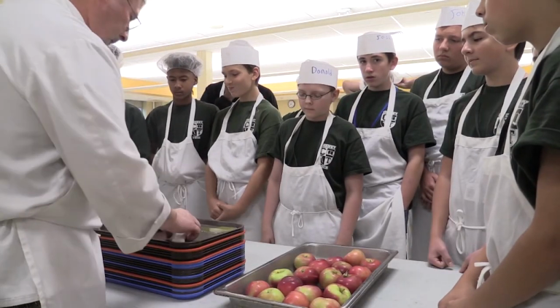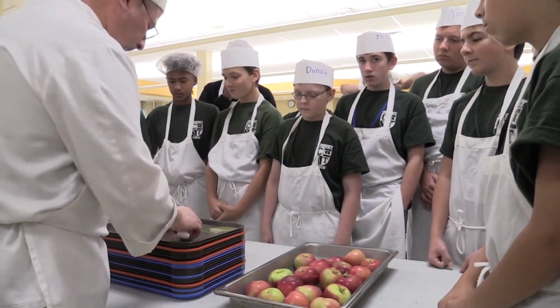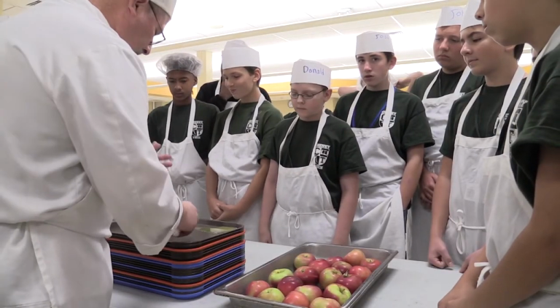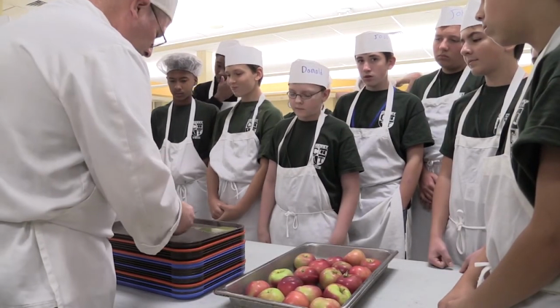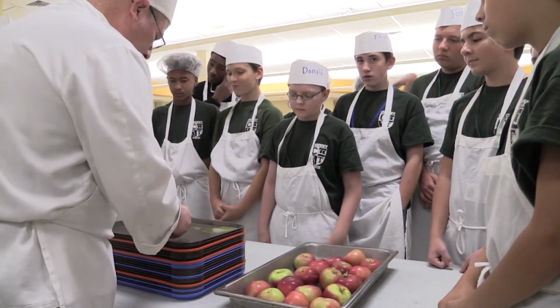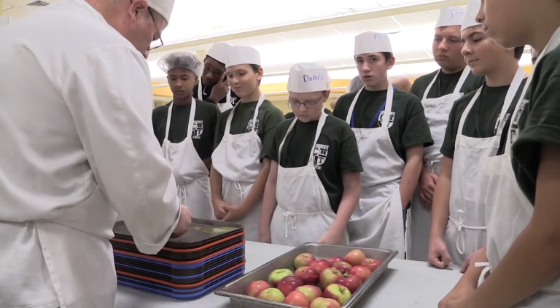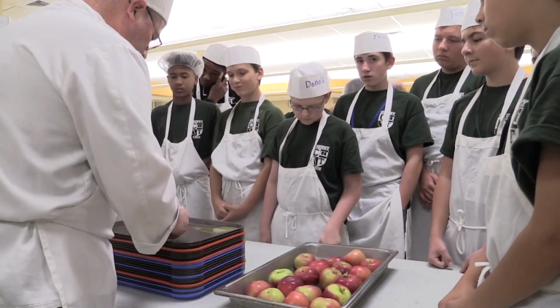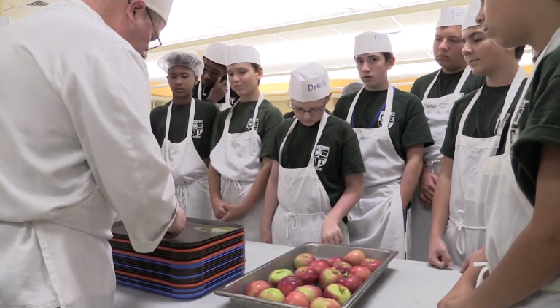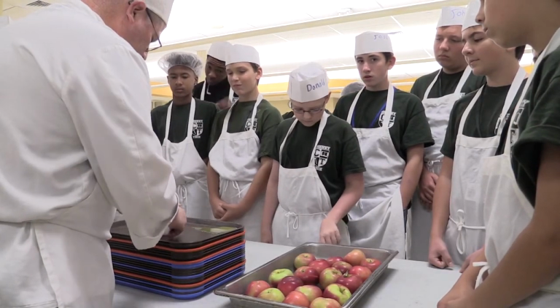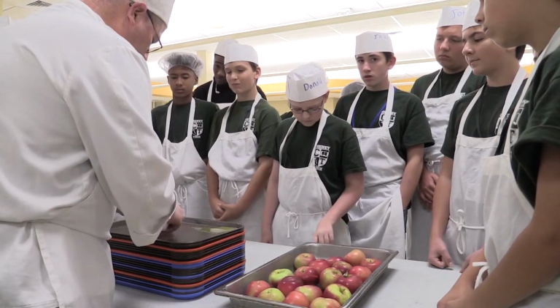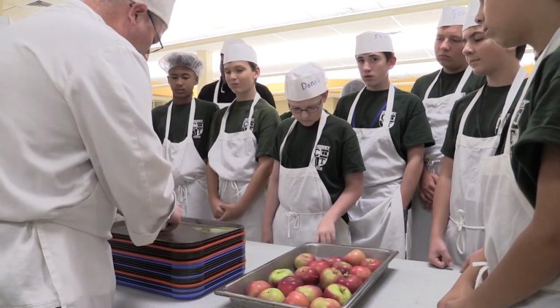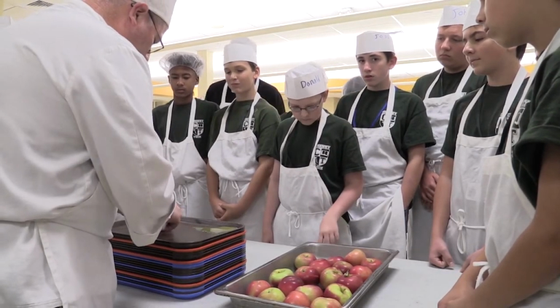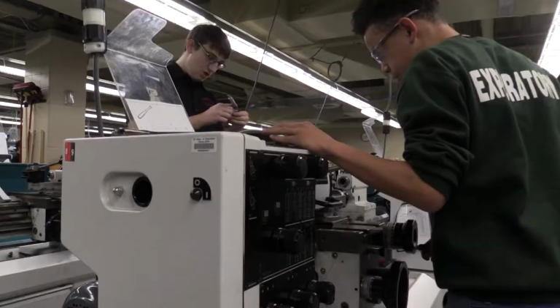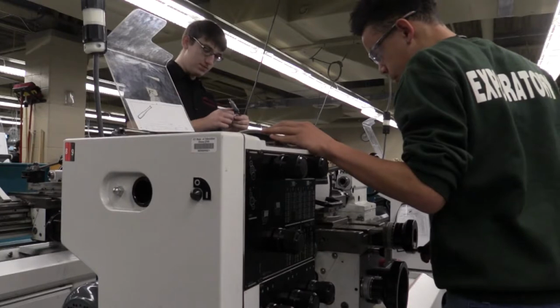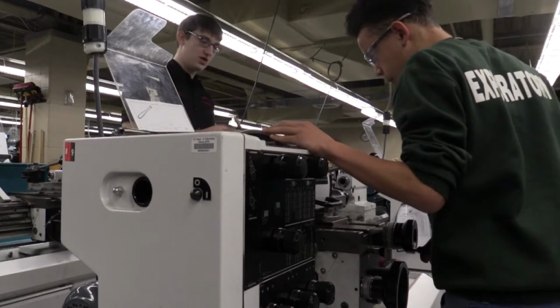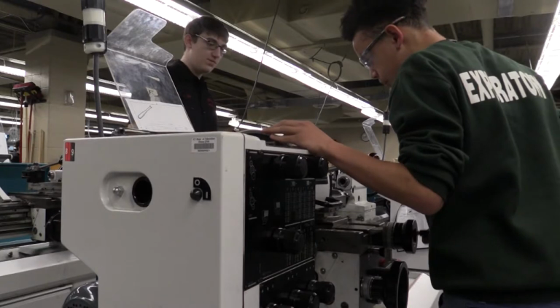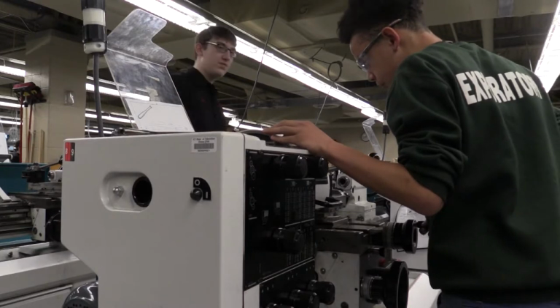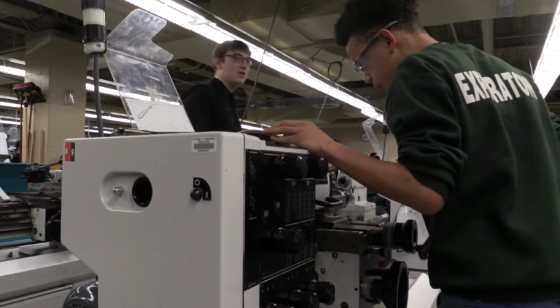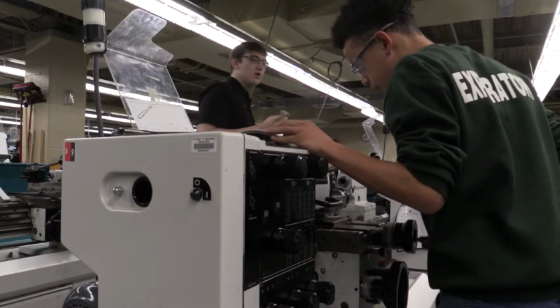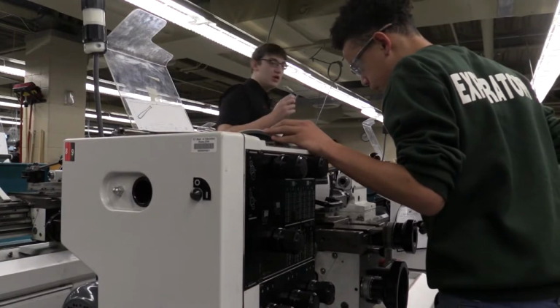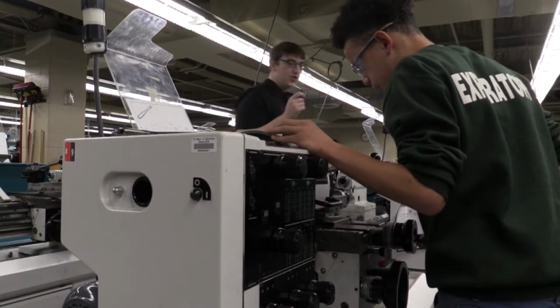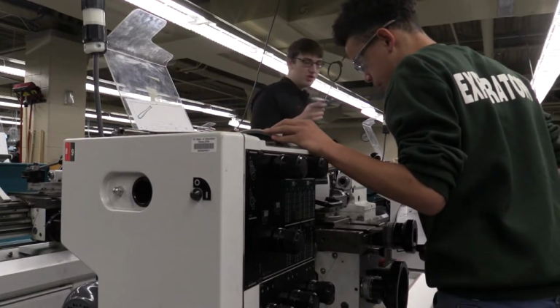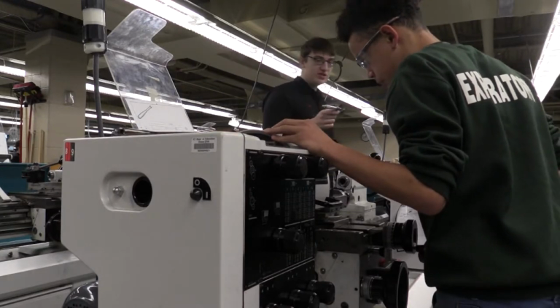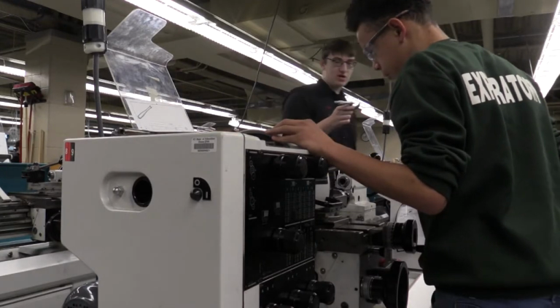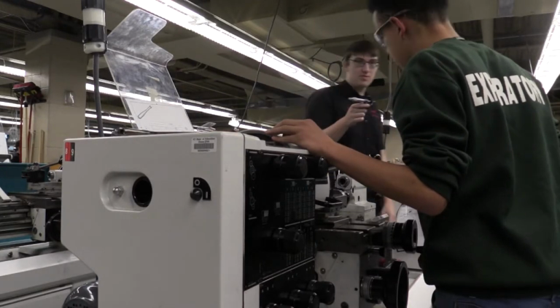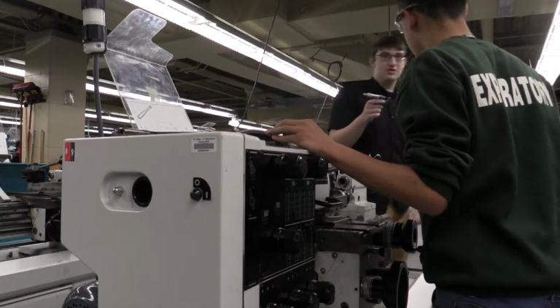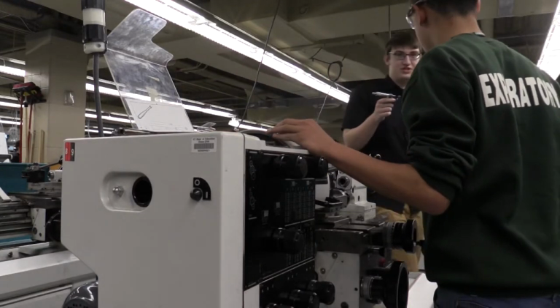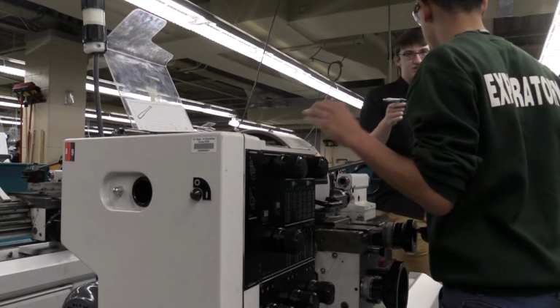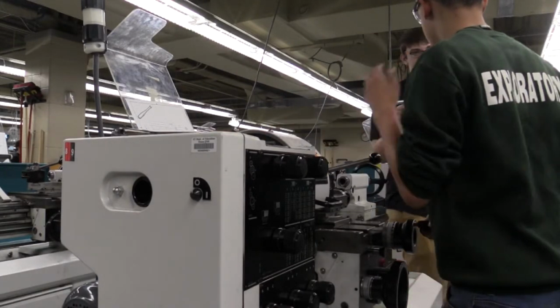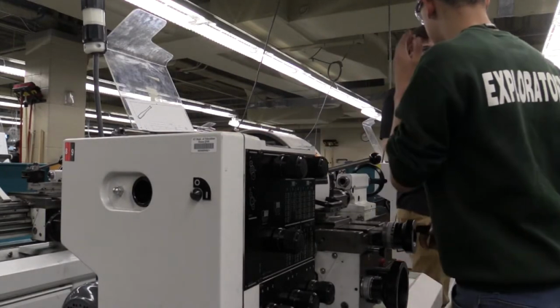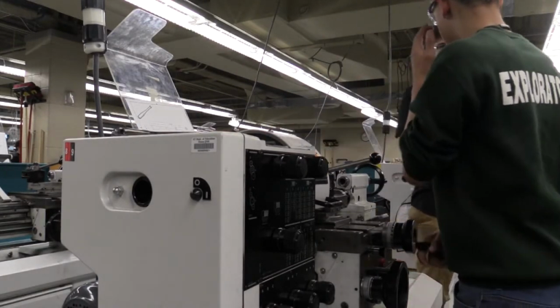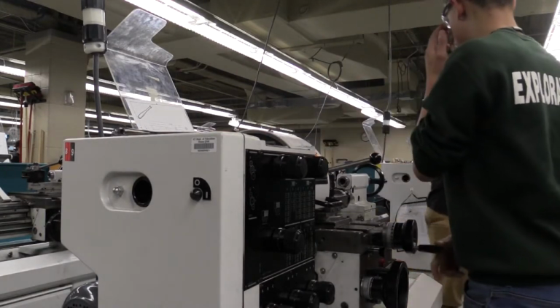They learn a little bit about the tools, the hardware, and what the shop might do.